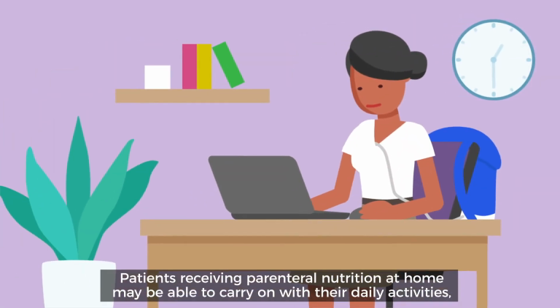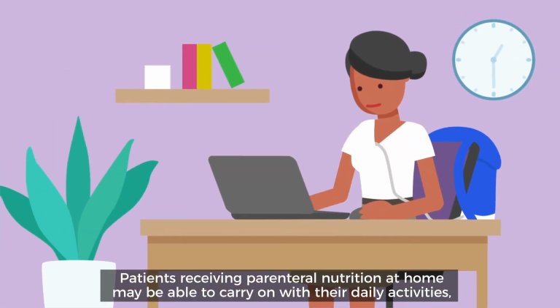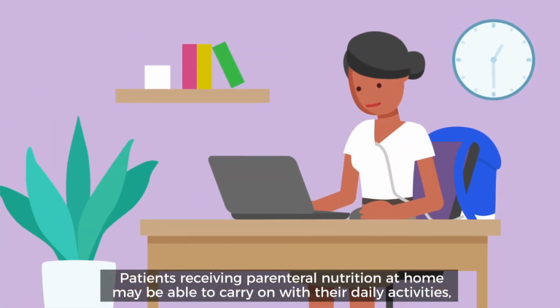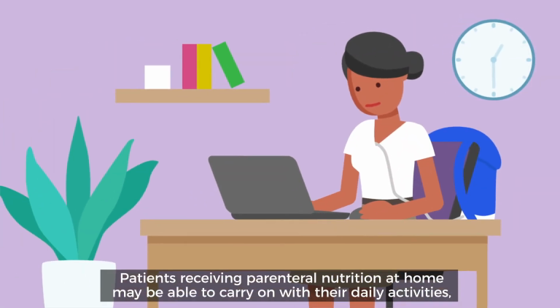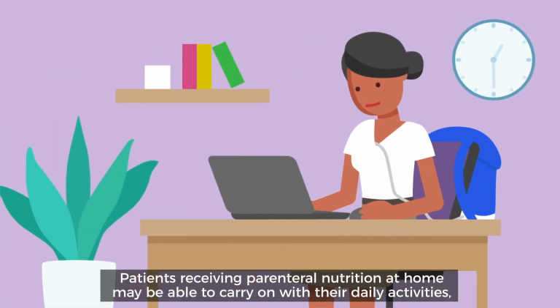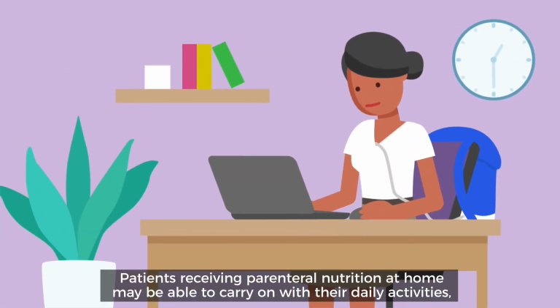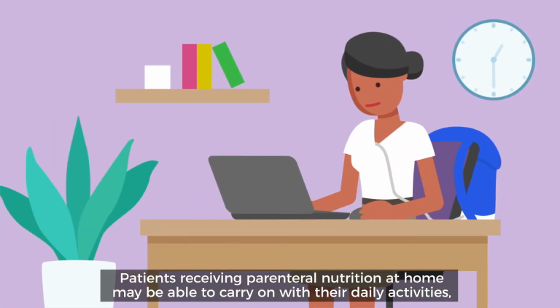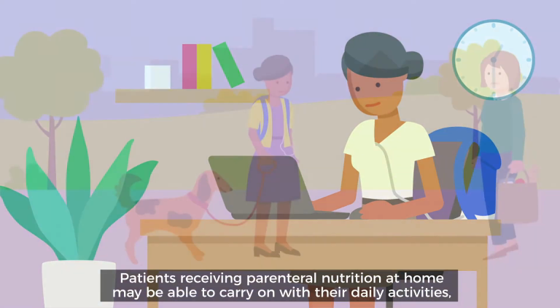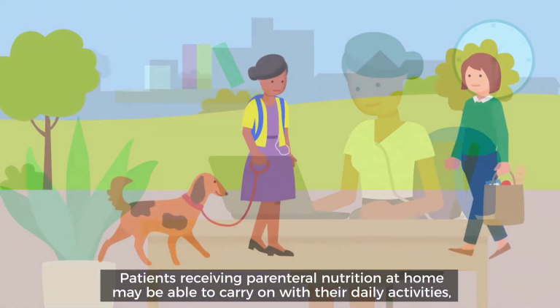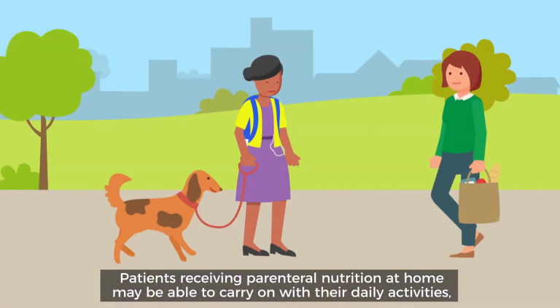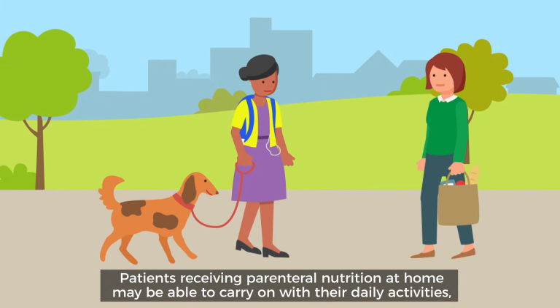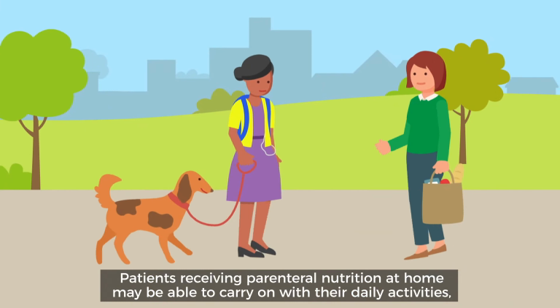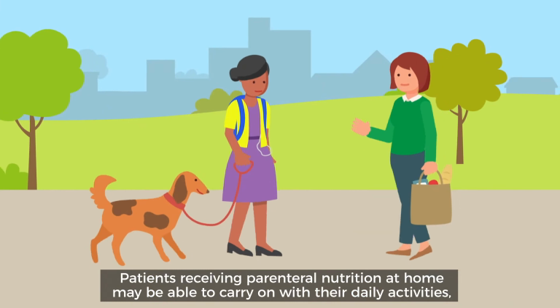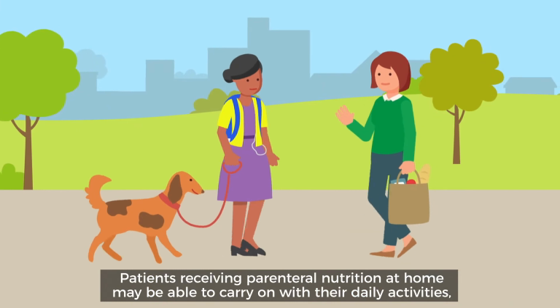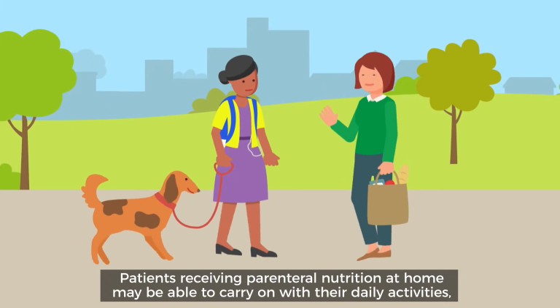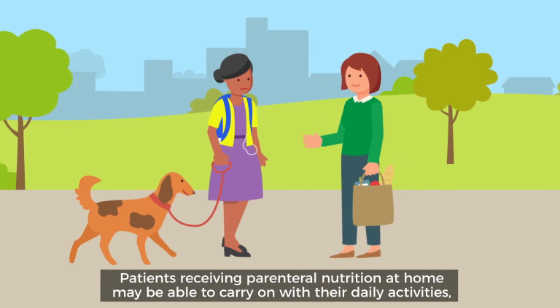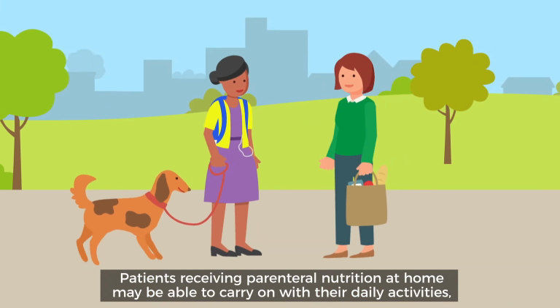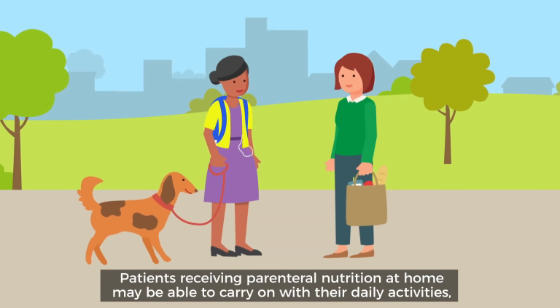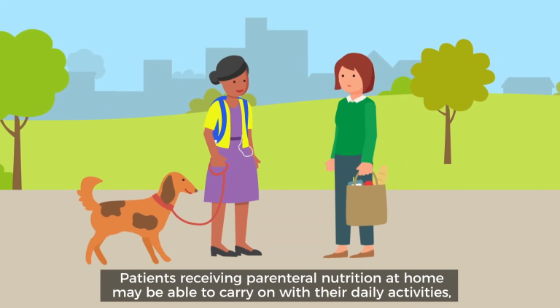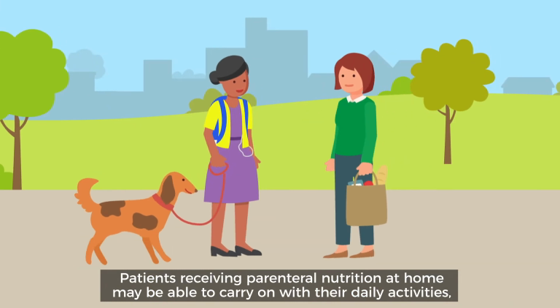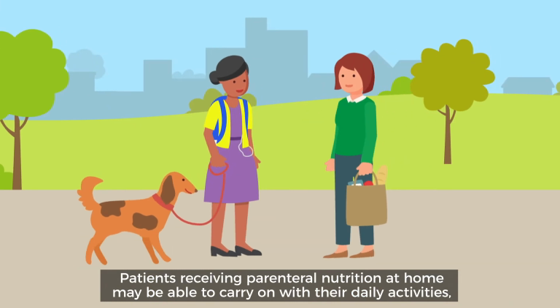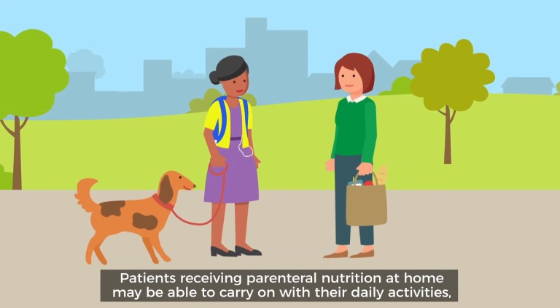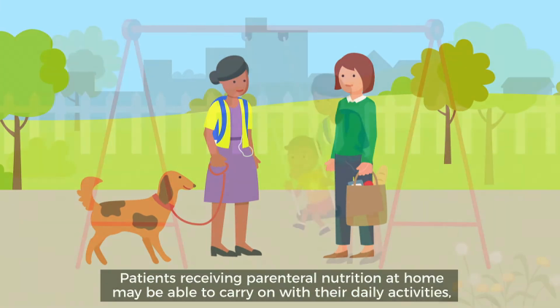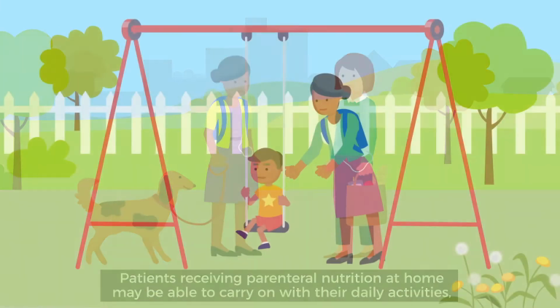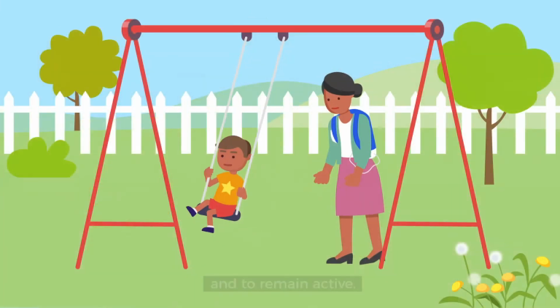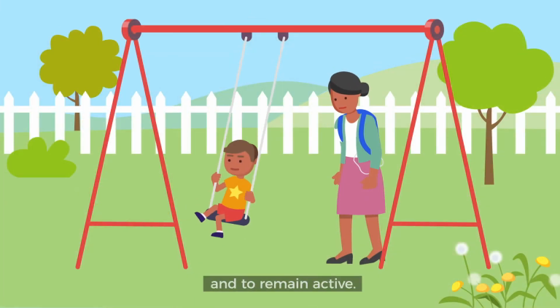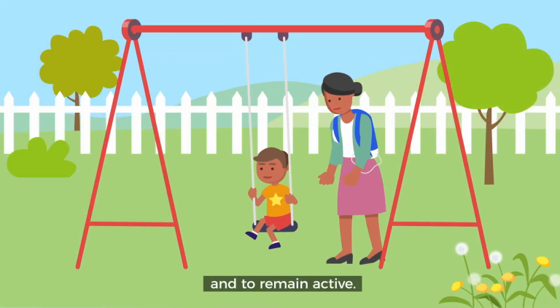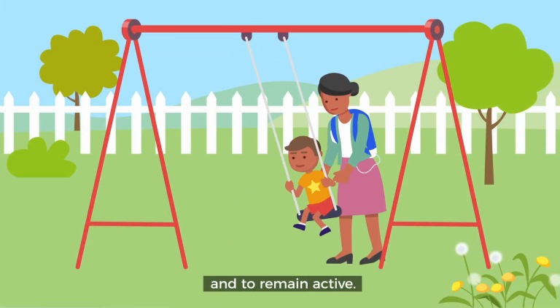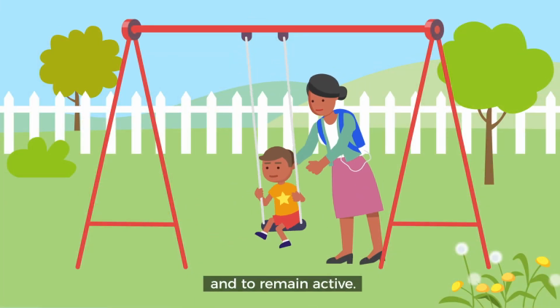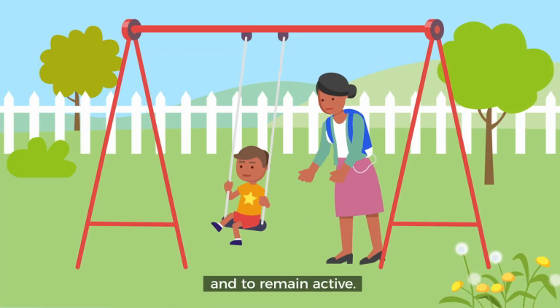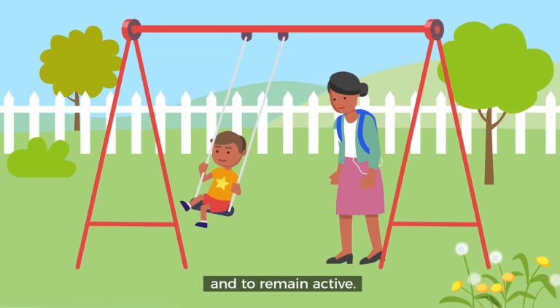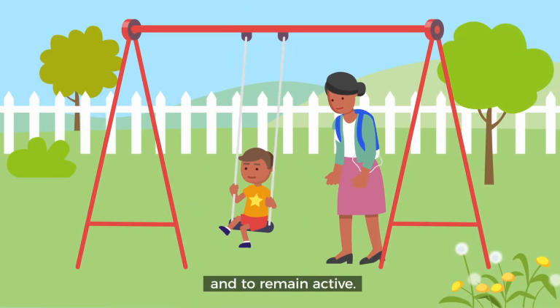Patients receiving parenteral nutrition at home may be able to carry on with their daily activities and to remain active.